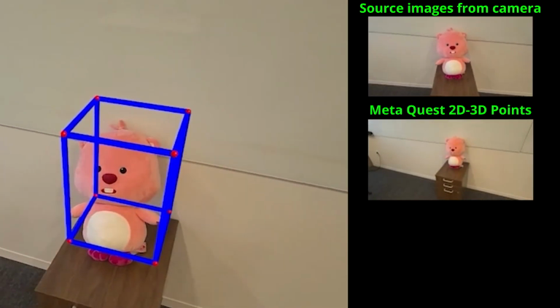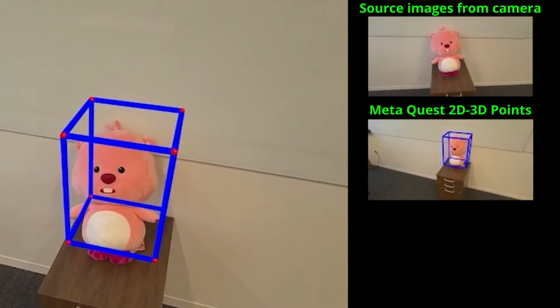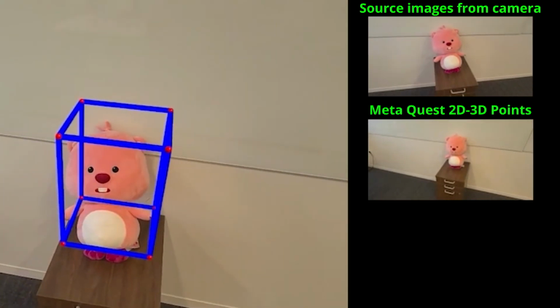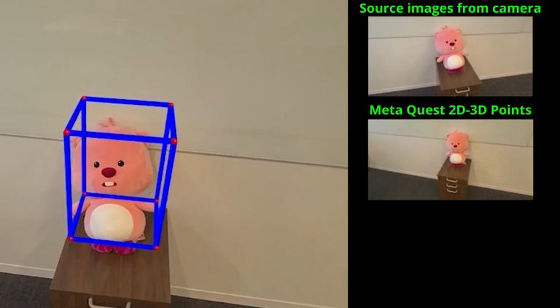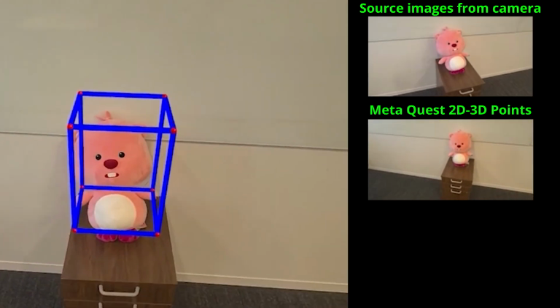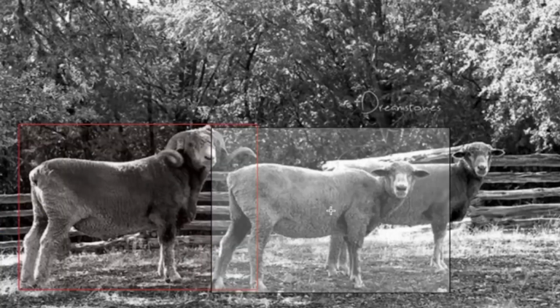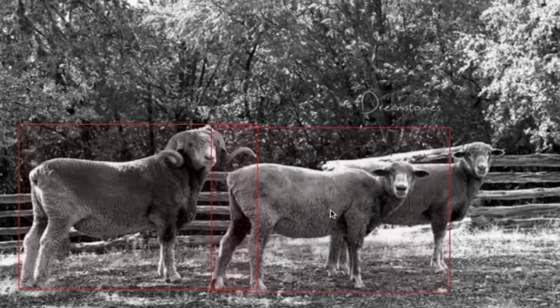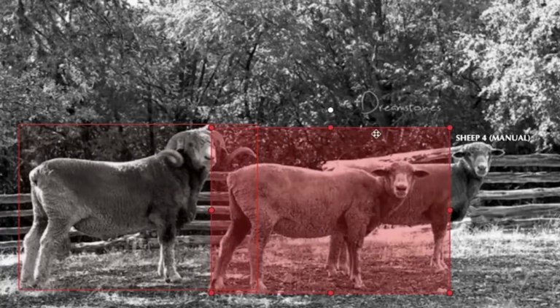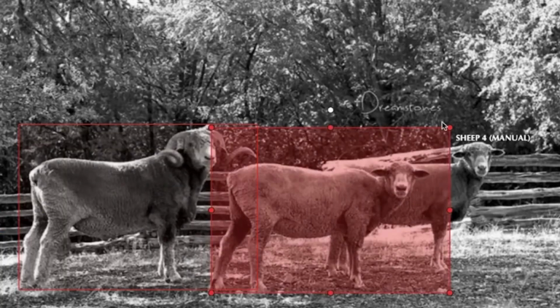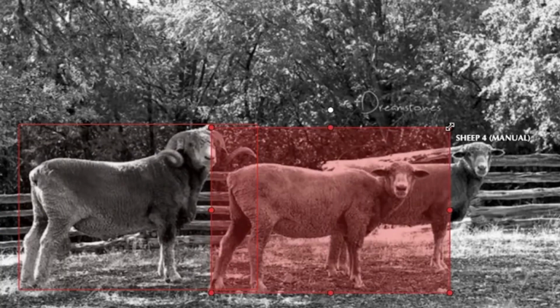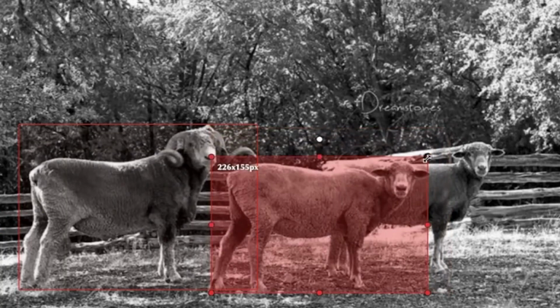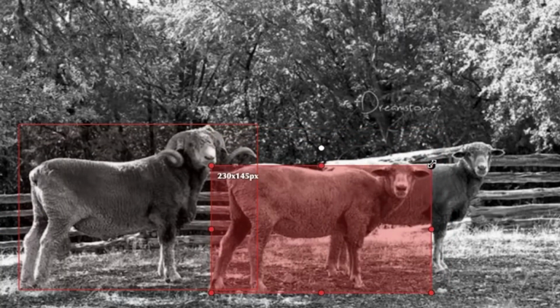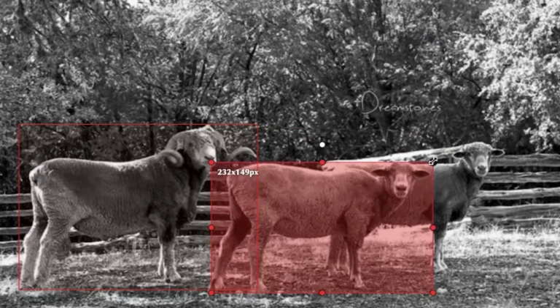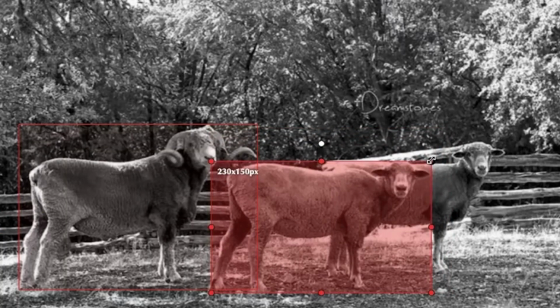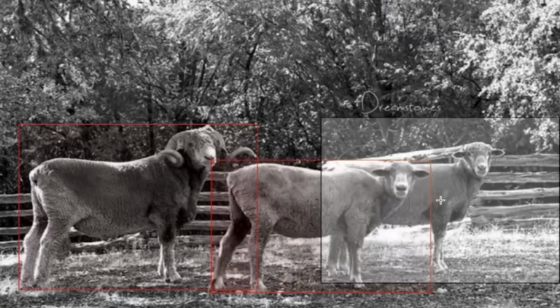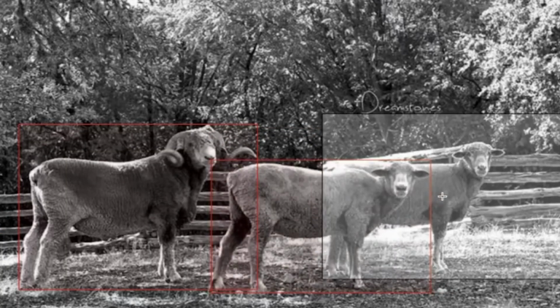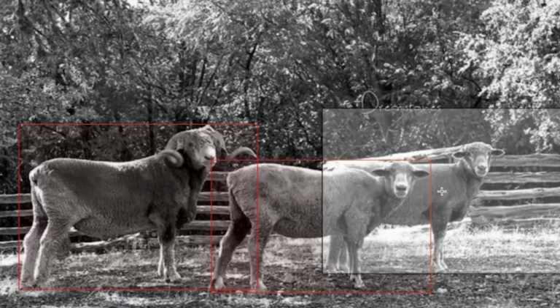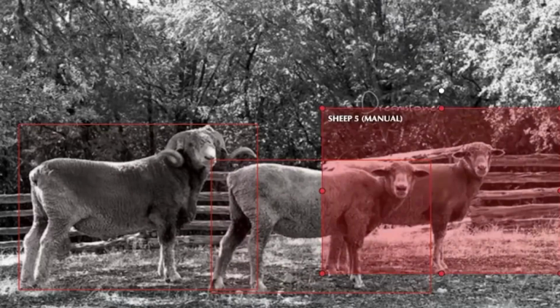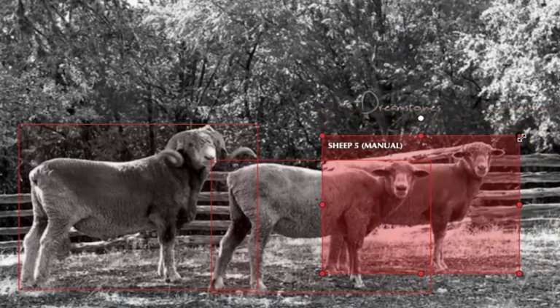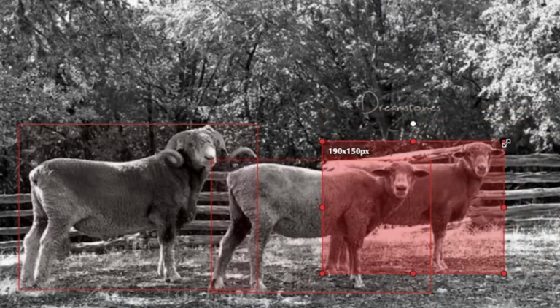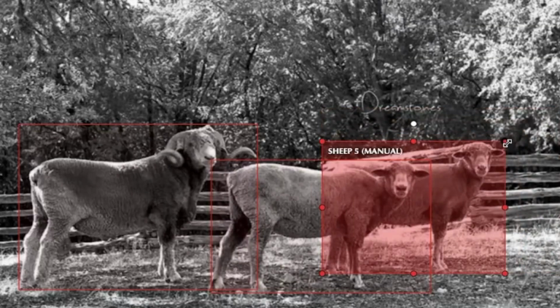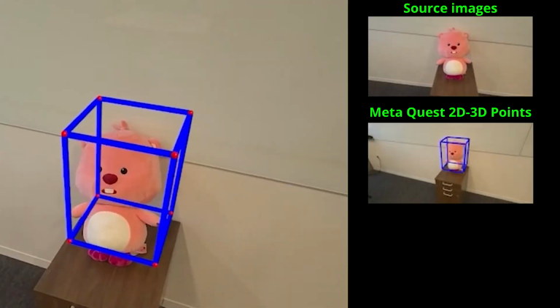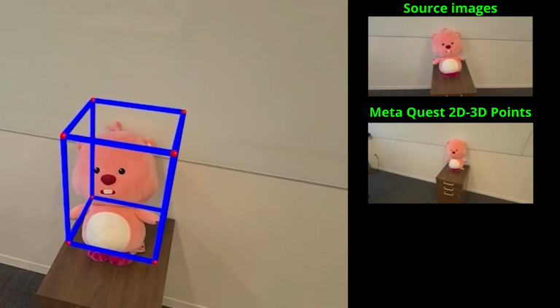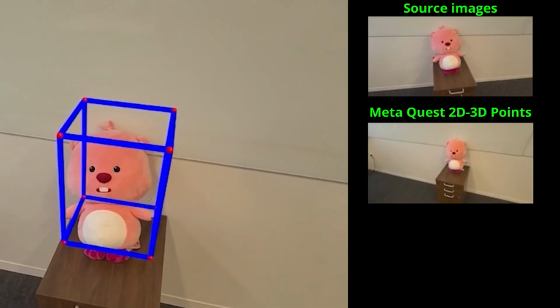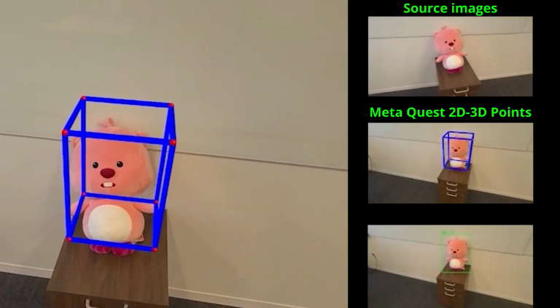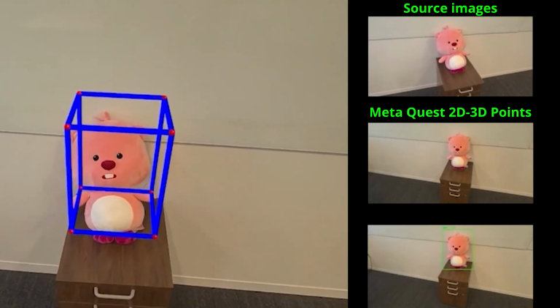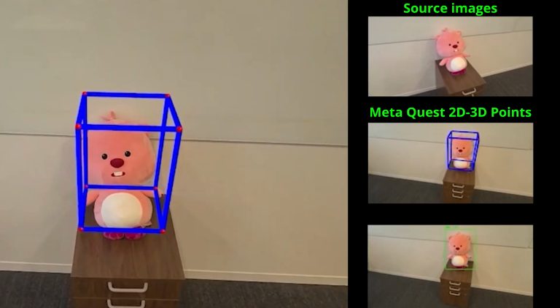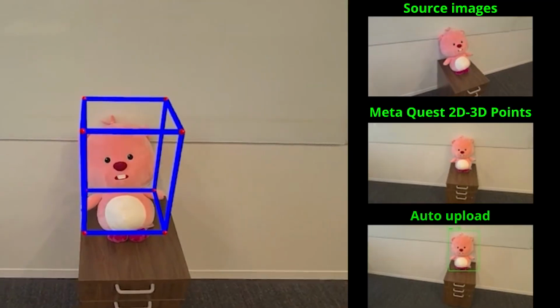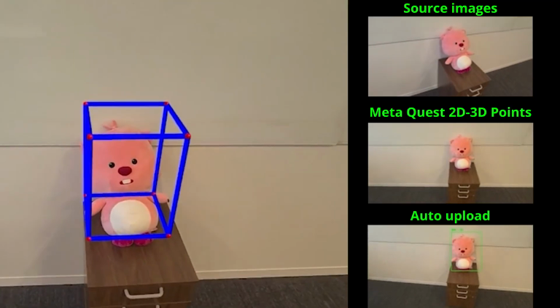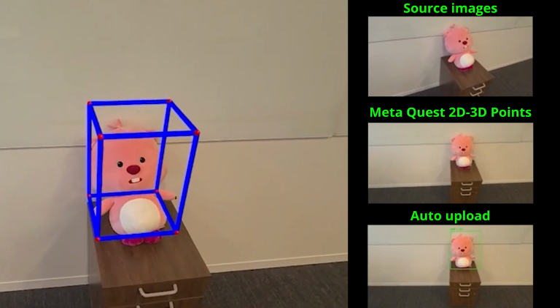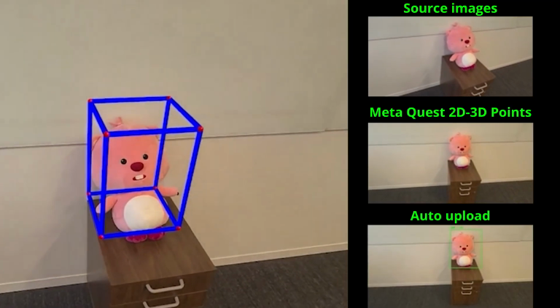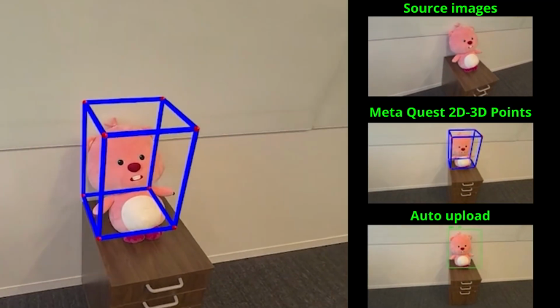Normally you'd spend hours manually drawing boxes and labeling hundreds of images. Instead, our system automatically labels and uploads the entire dataset for you.